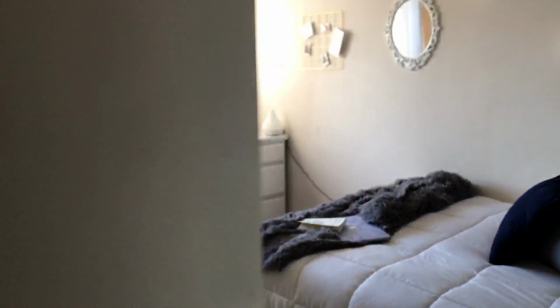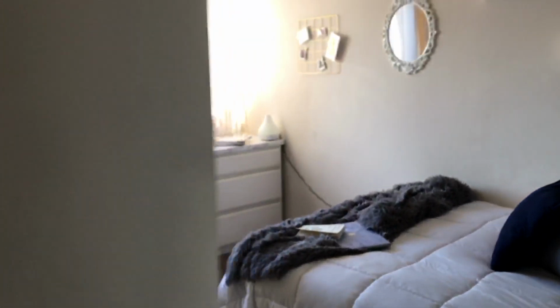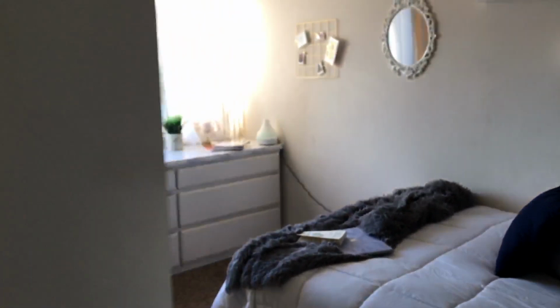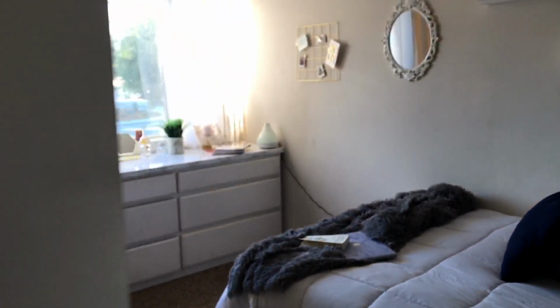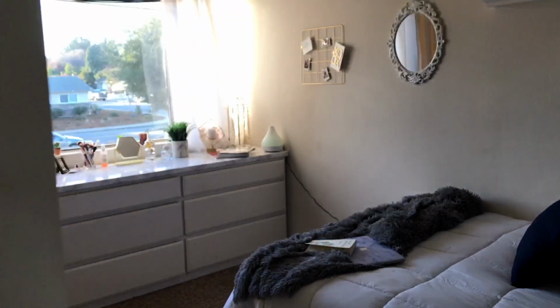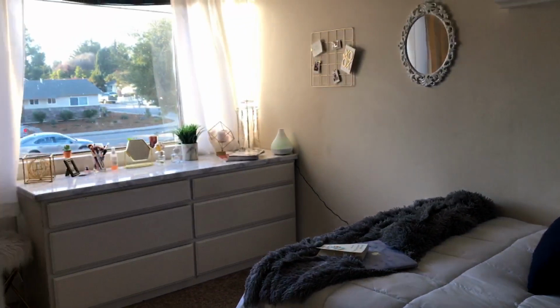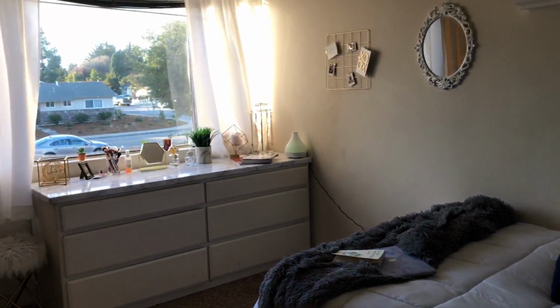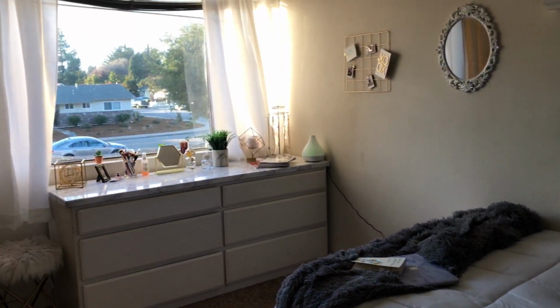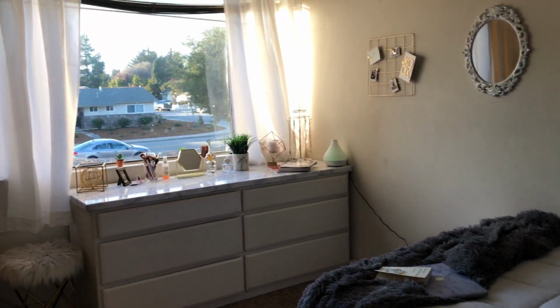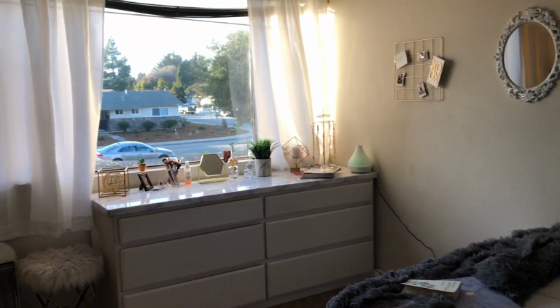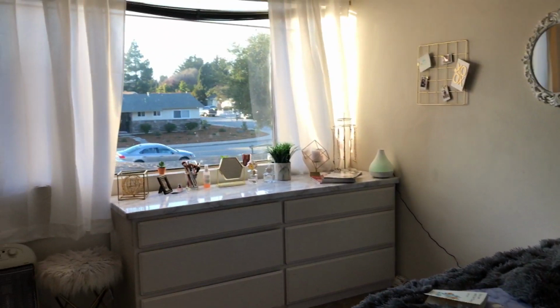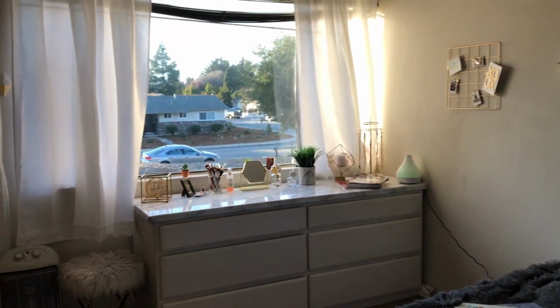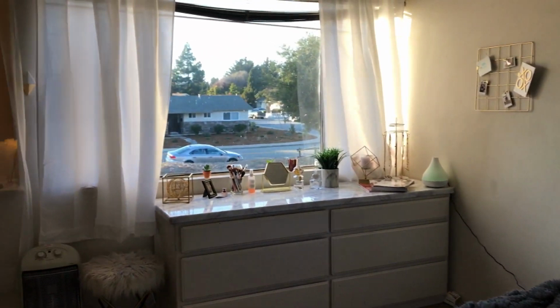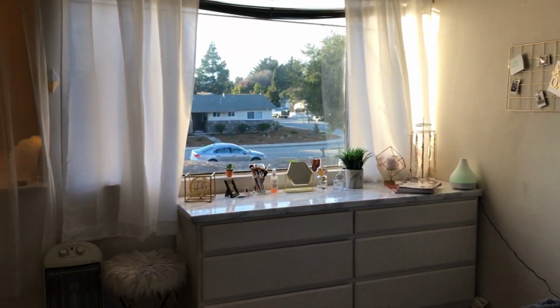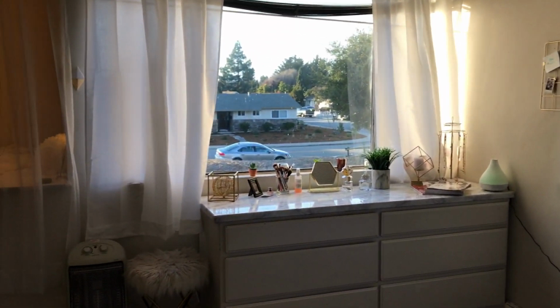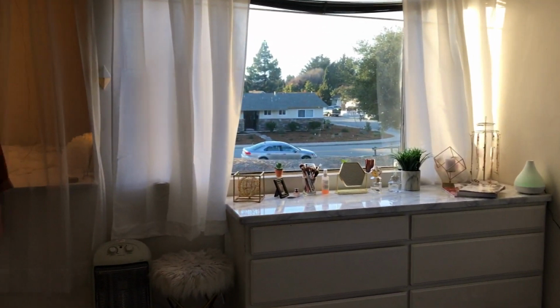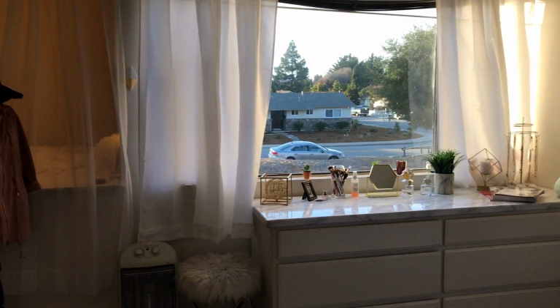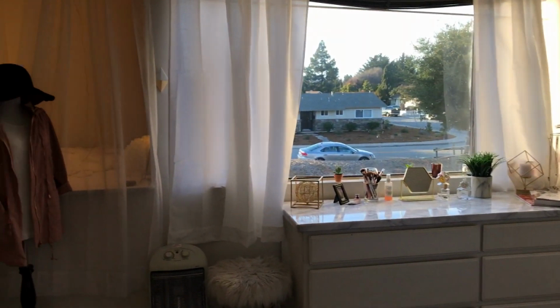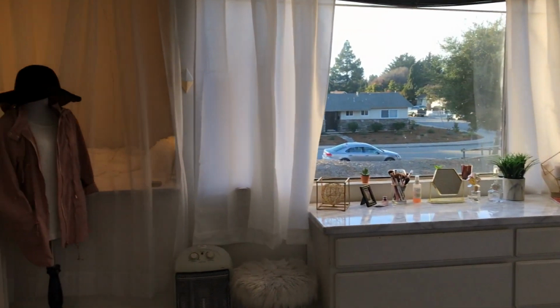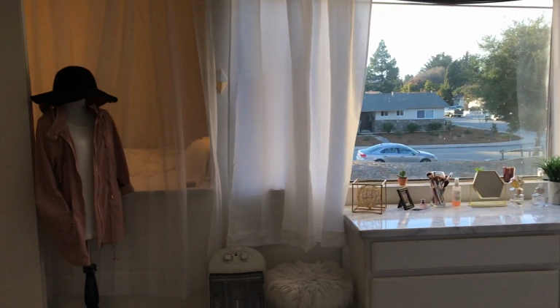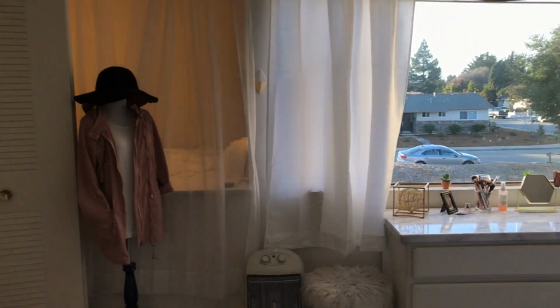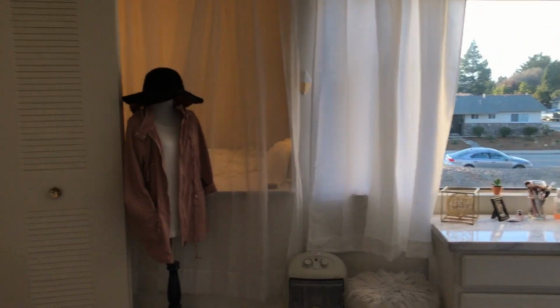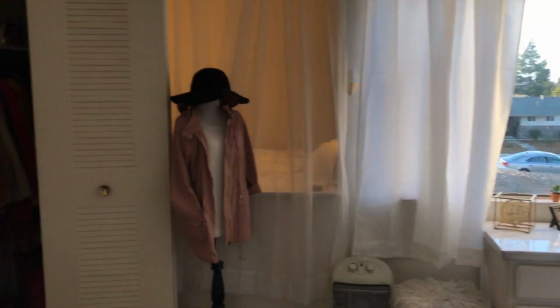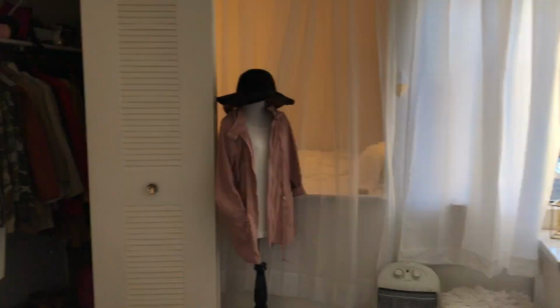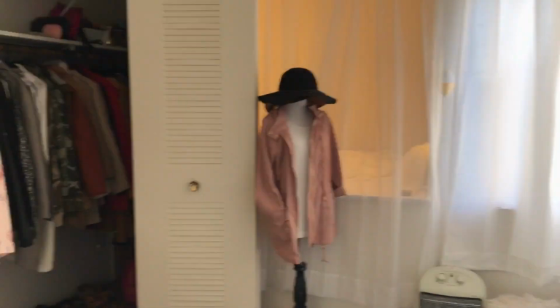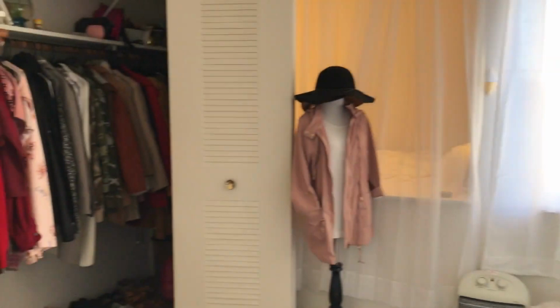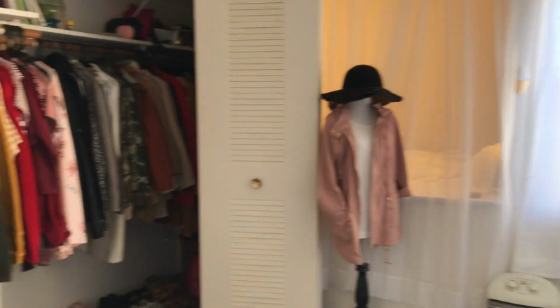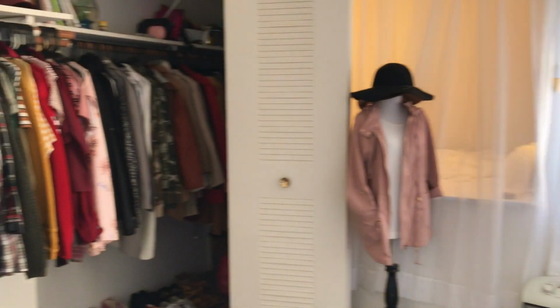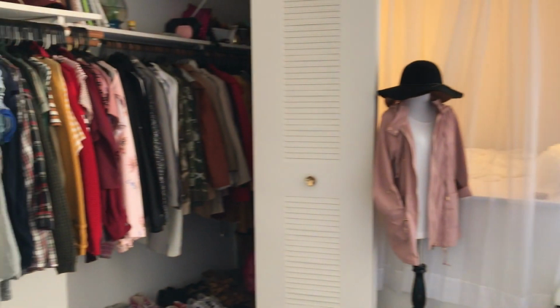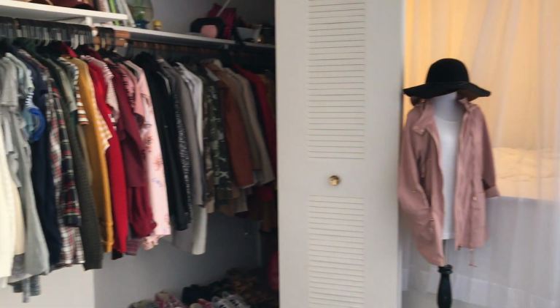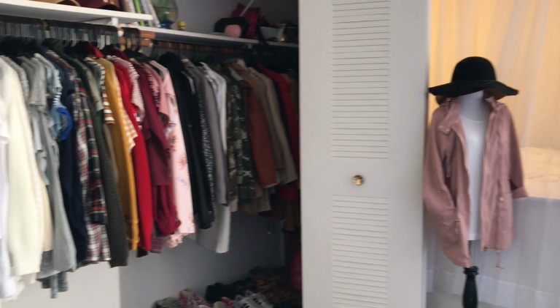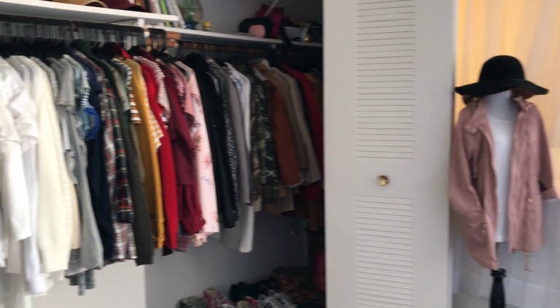So this is what you see right whenever you walk into my room. Here's just a little overview.